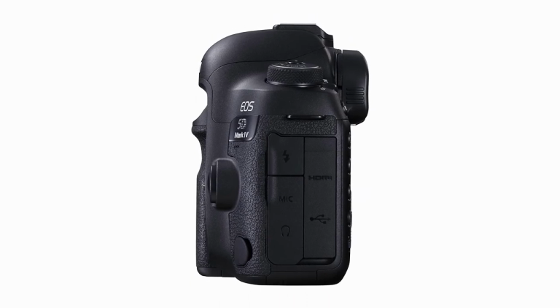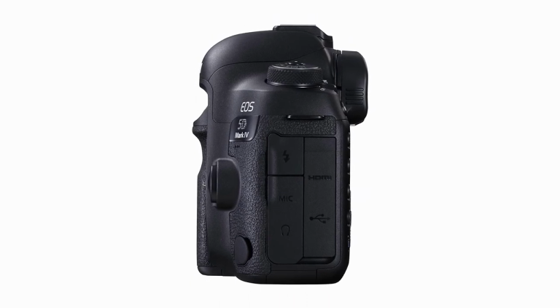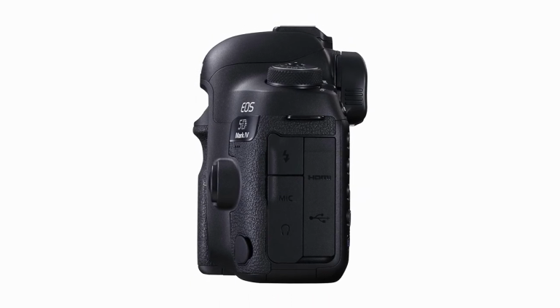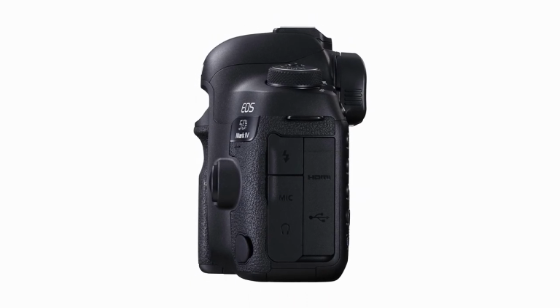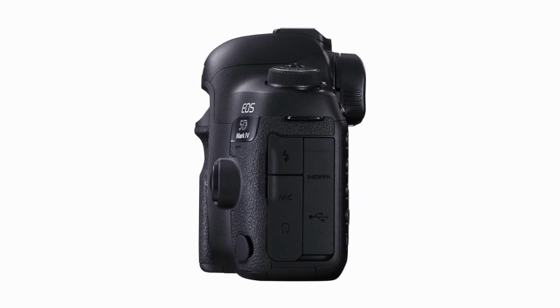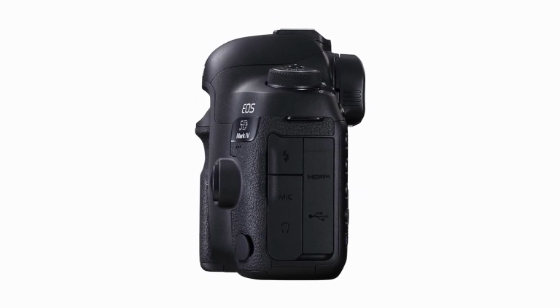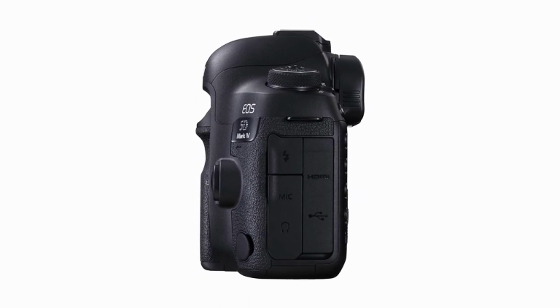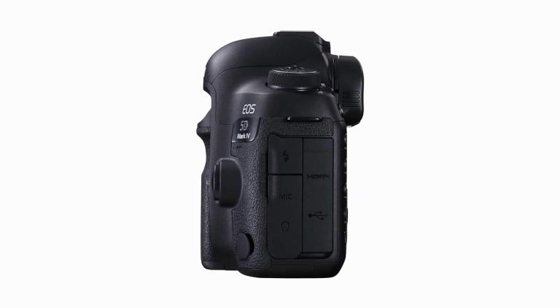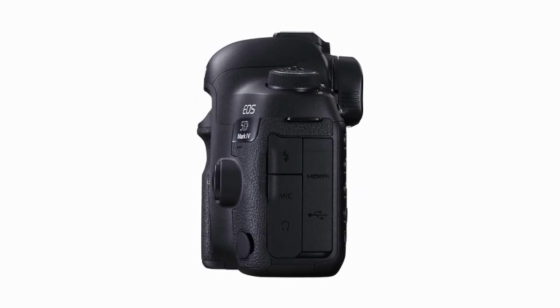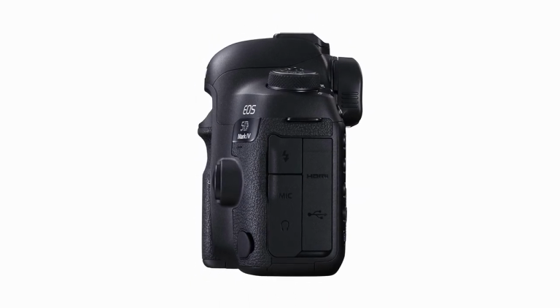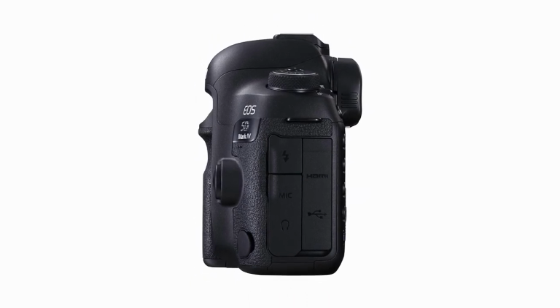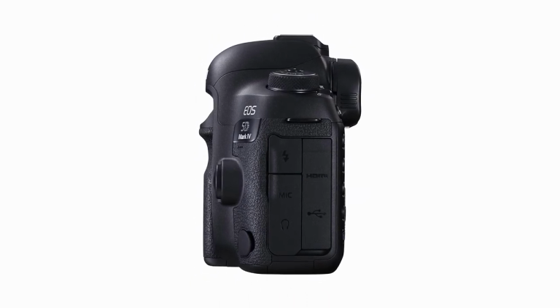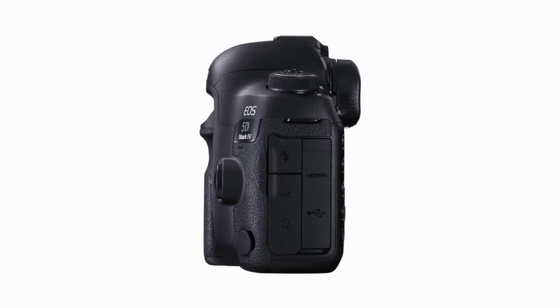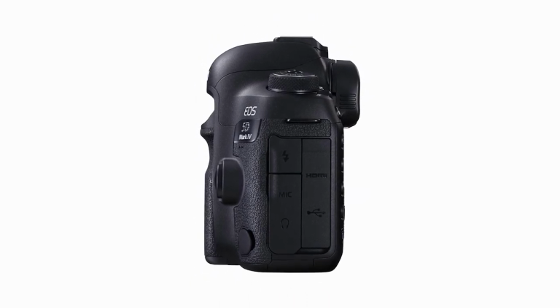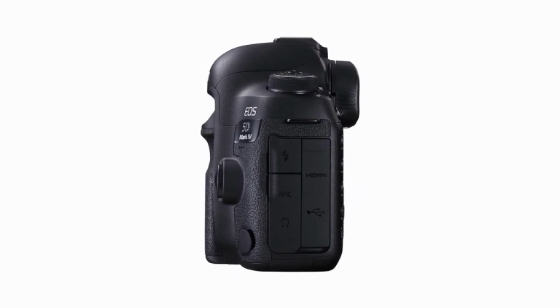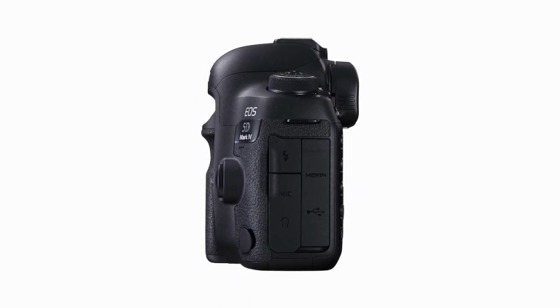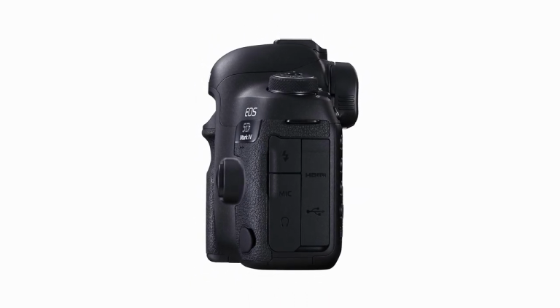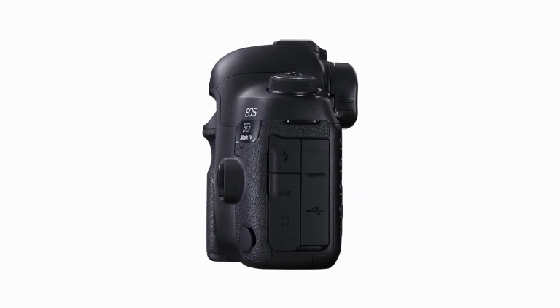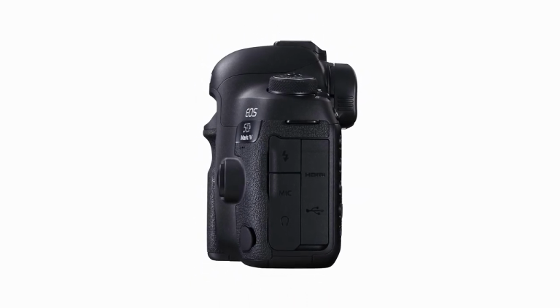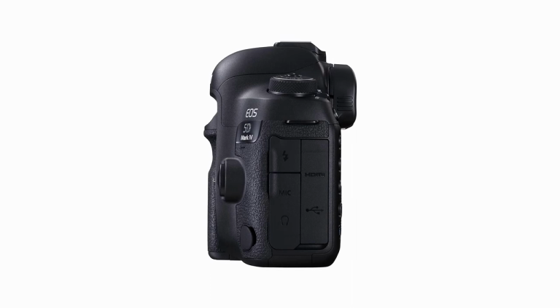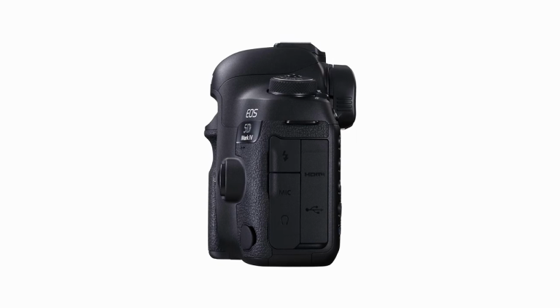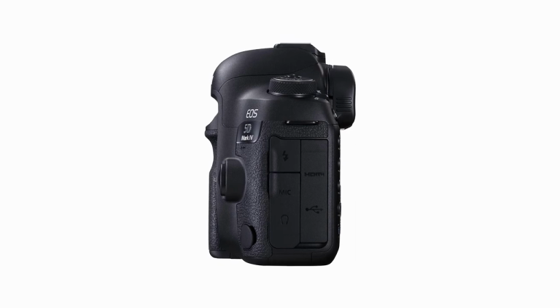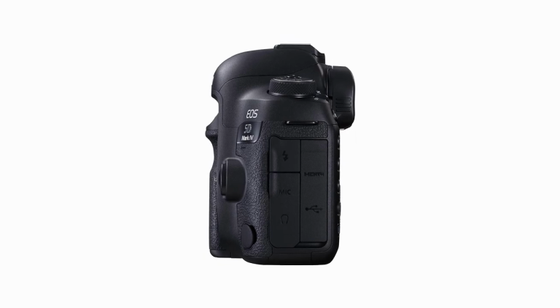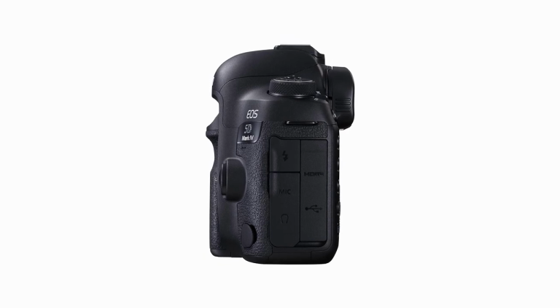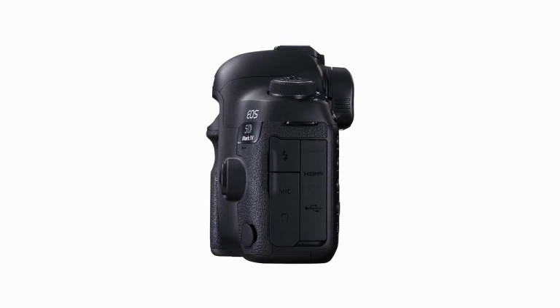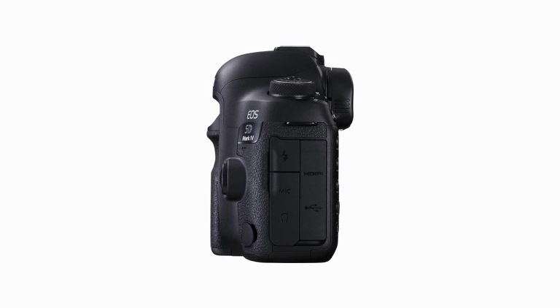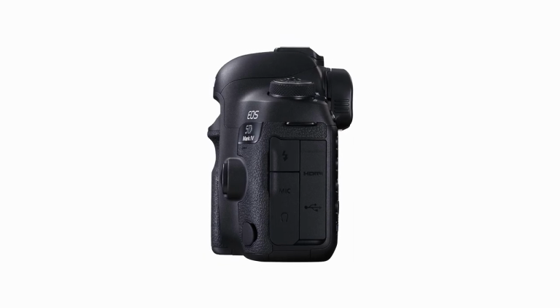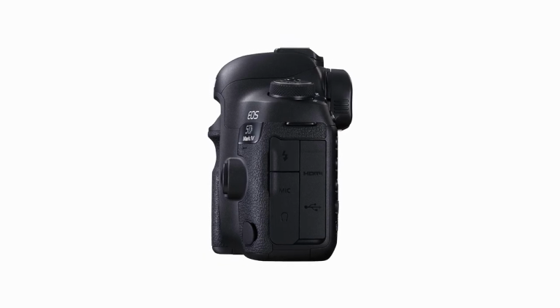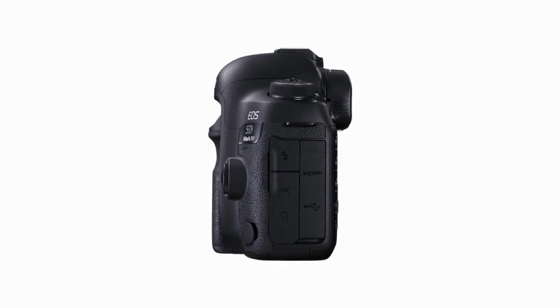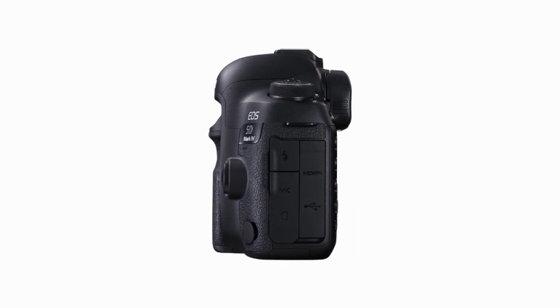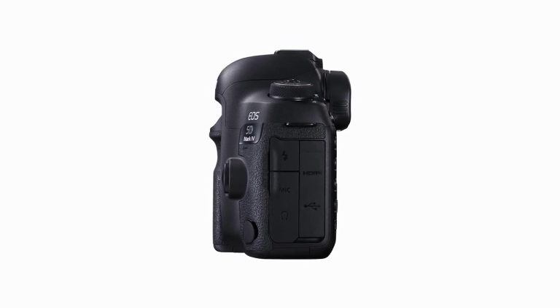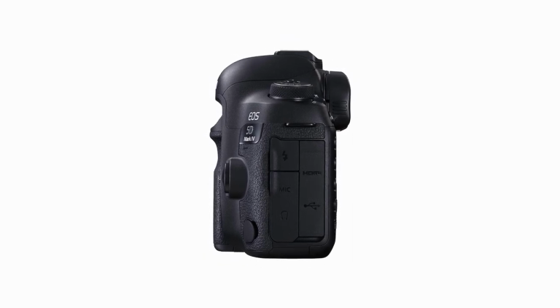In addition, the screen is fully stationary. Even at a fraction of the price, the FC 1000 boasts a flip-out screen, which puts this Canon at a disadvantage in that regard.